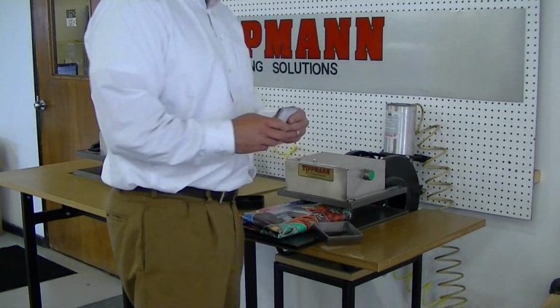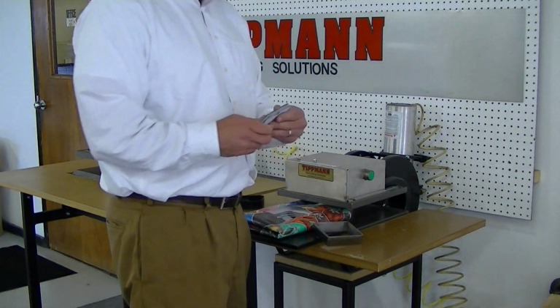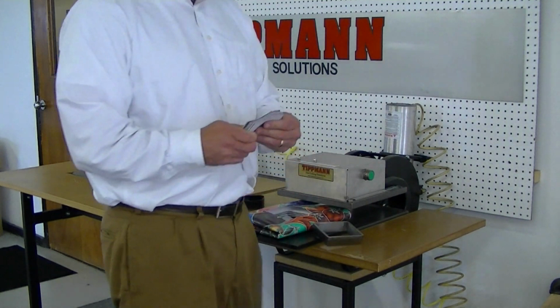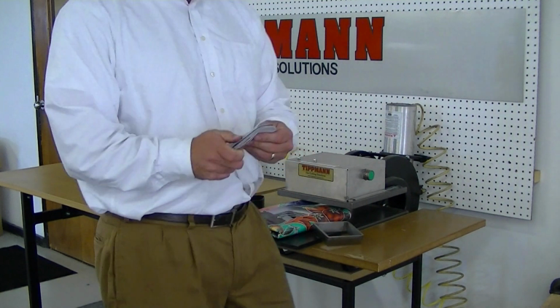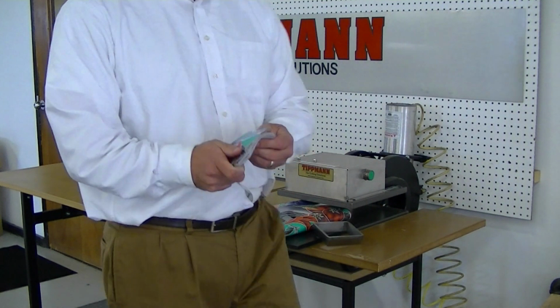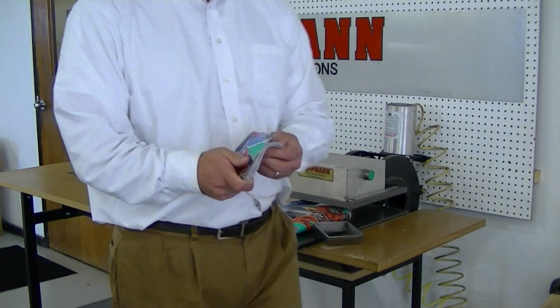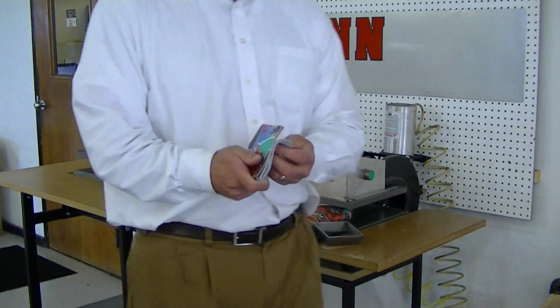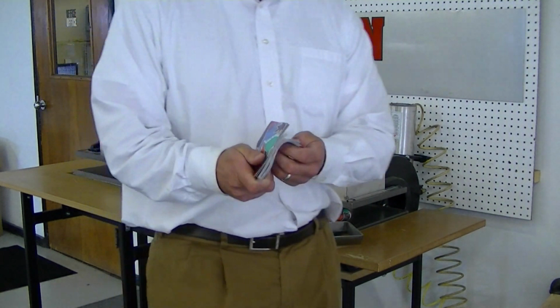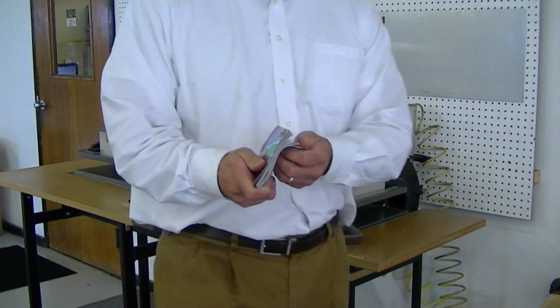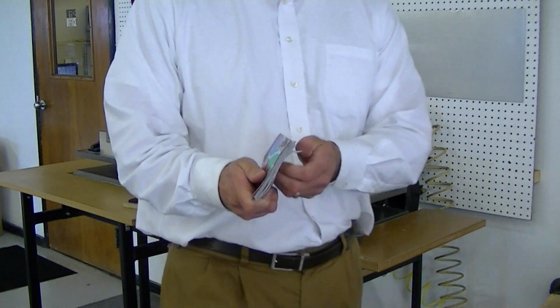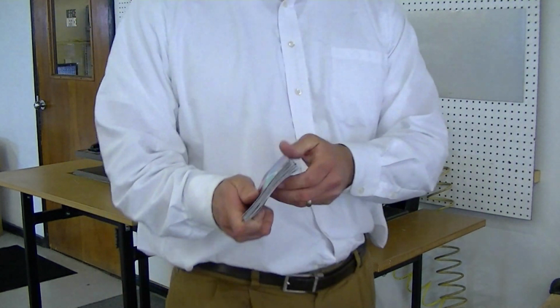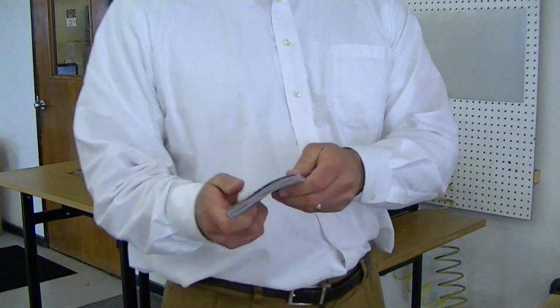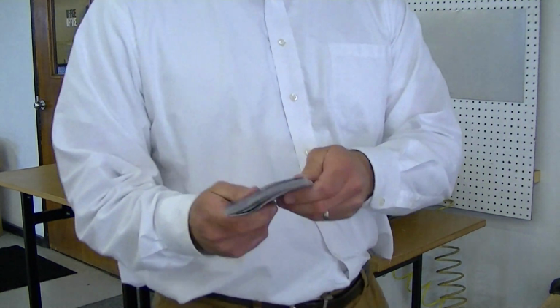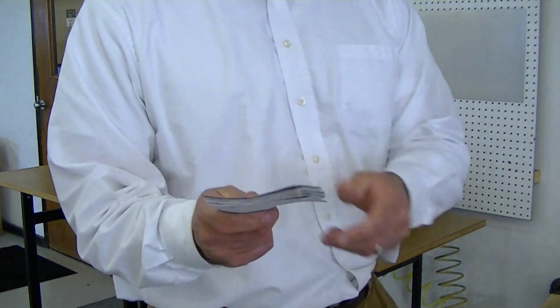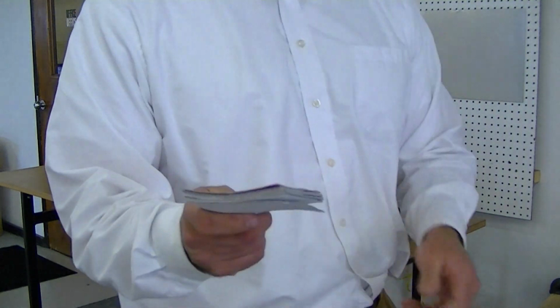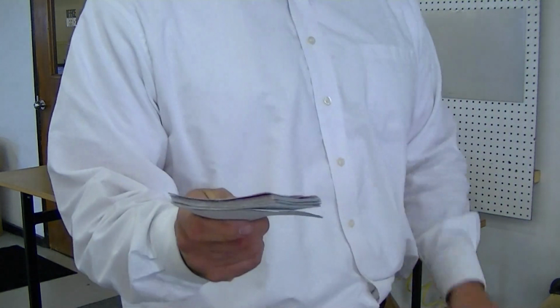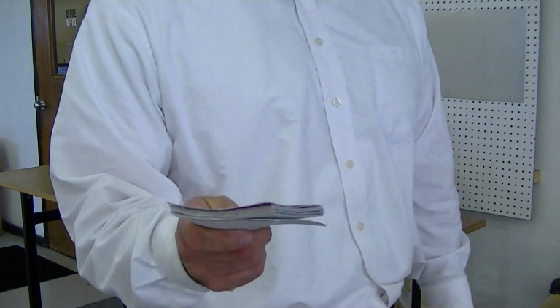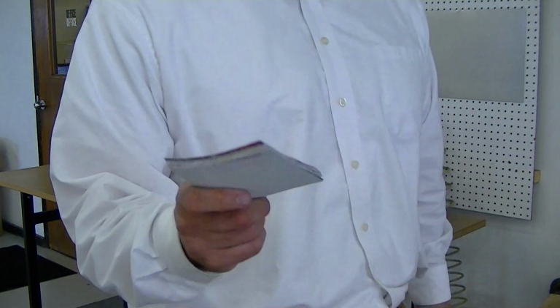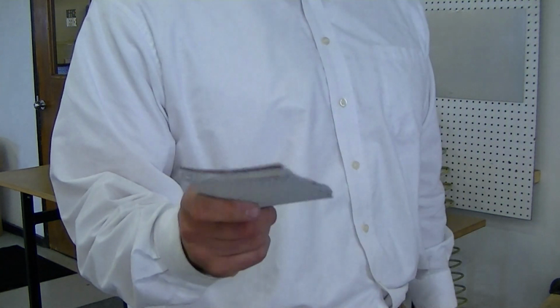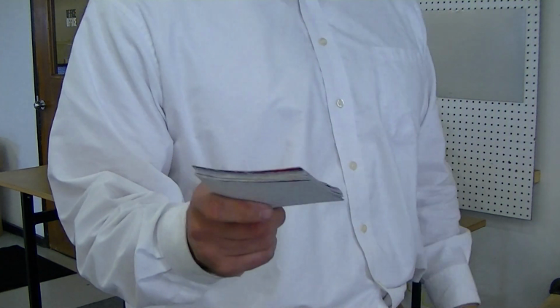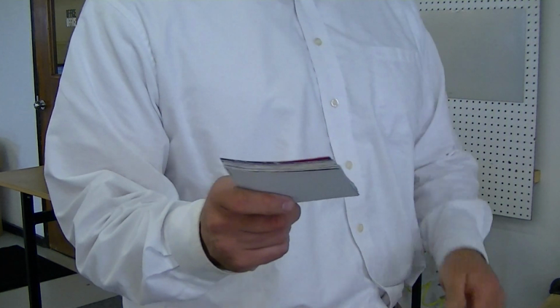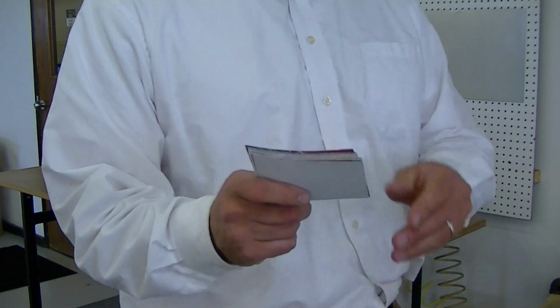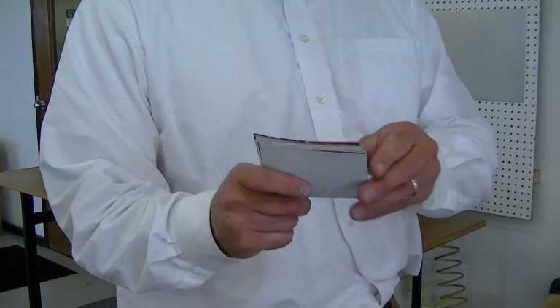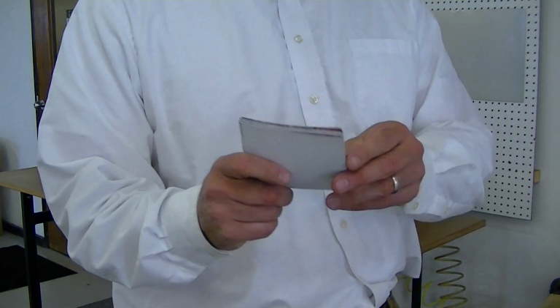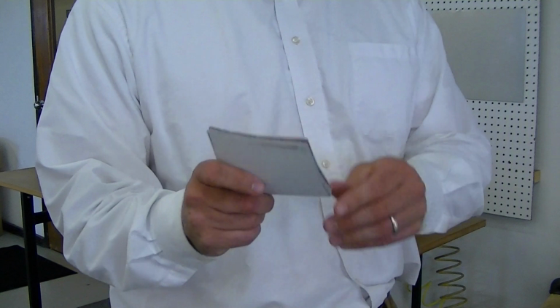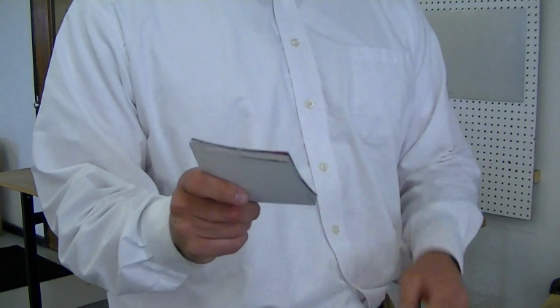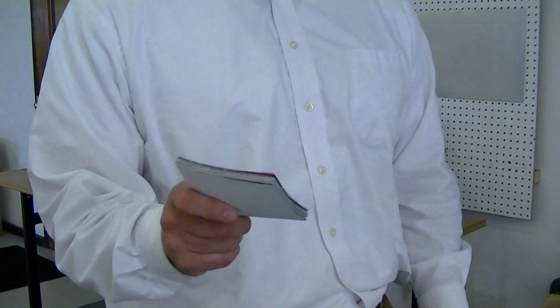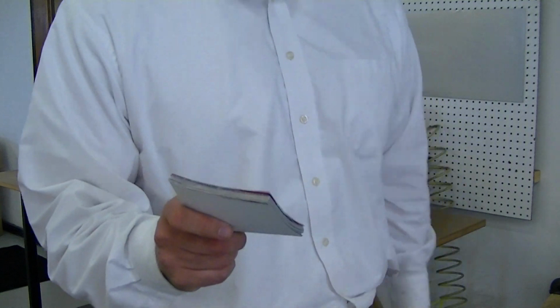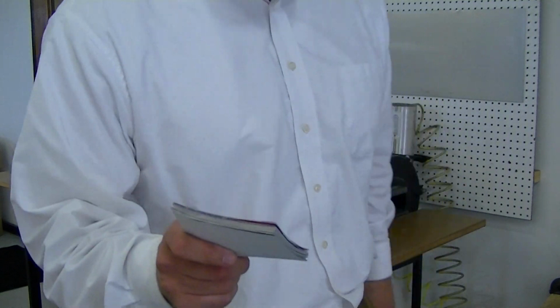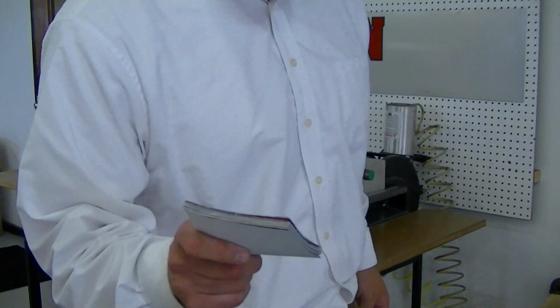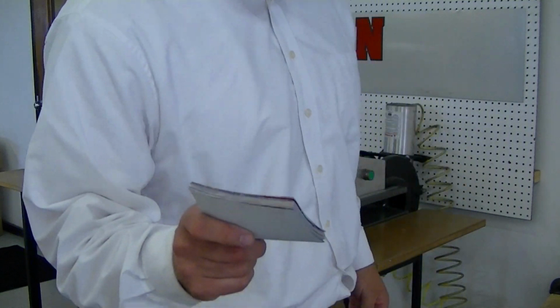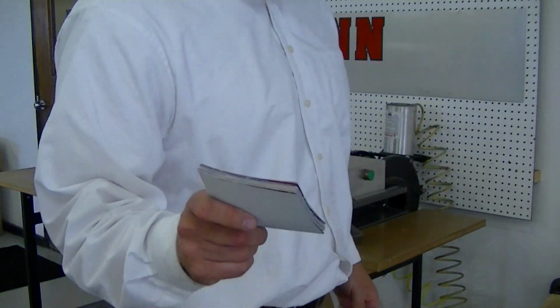And as you can see, you get a nice clean cut. I'll go ahead and I'll send these cut samples back to you.